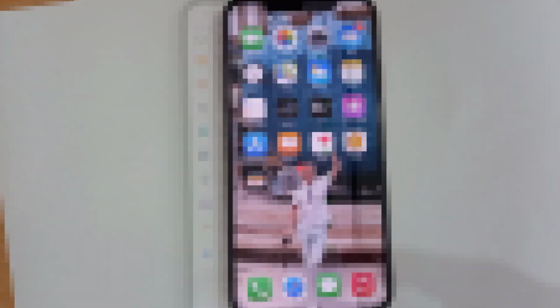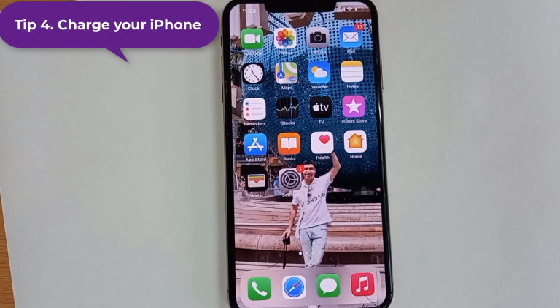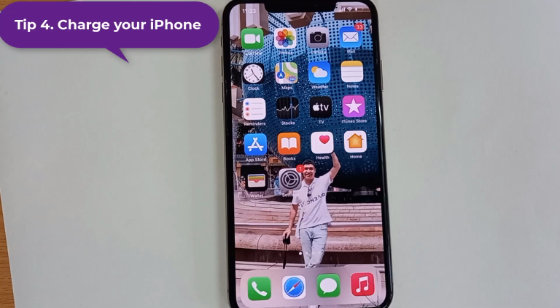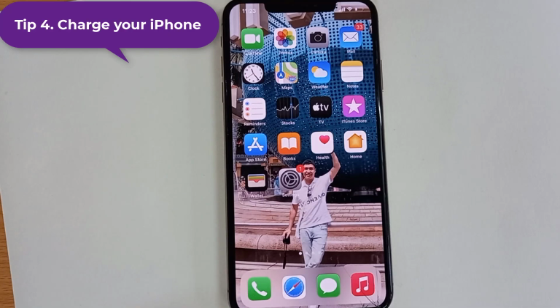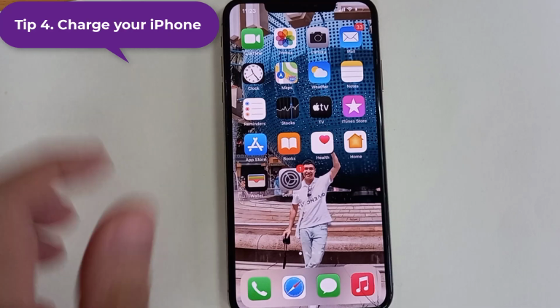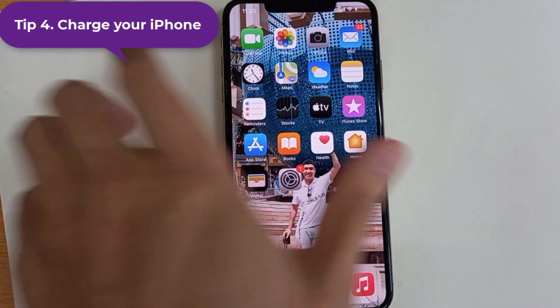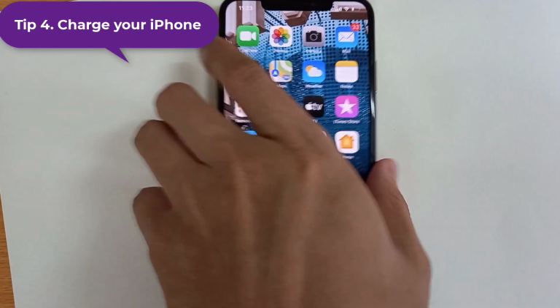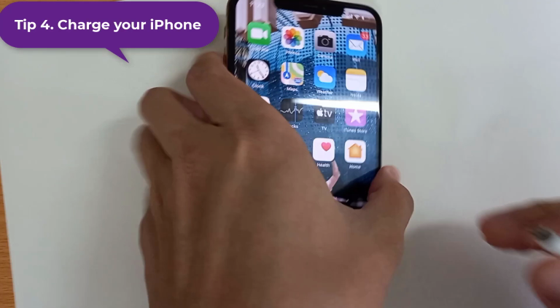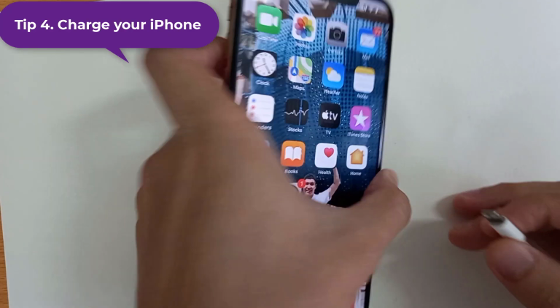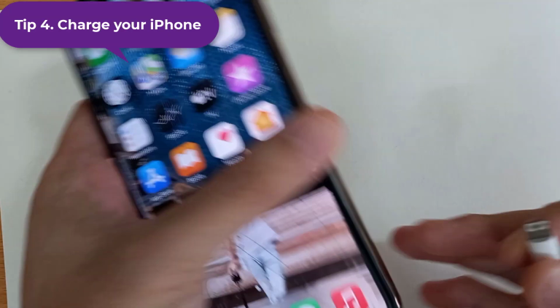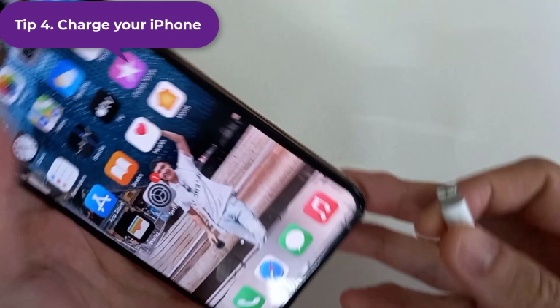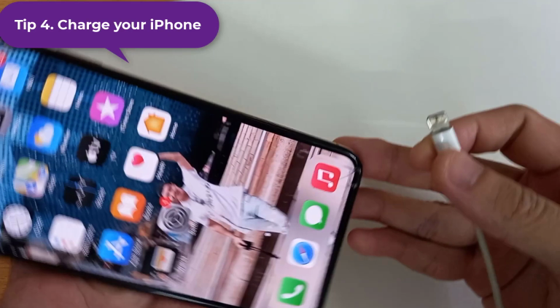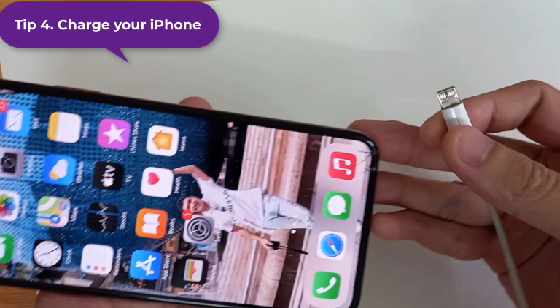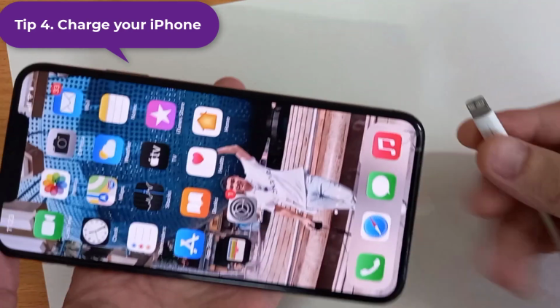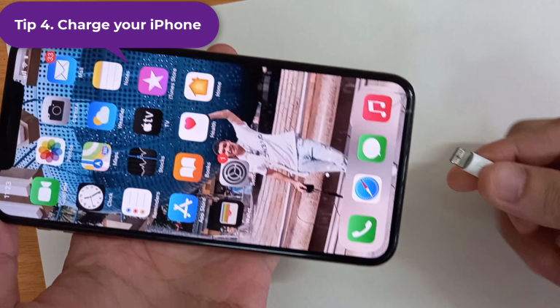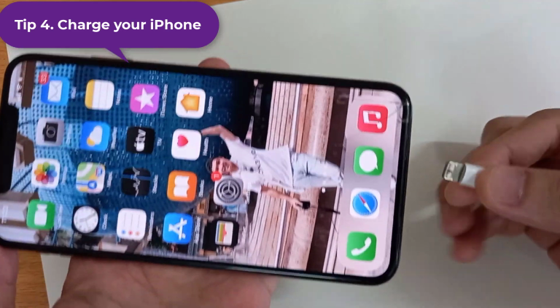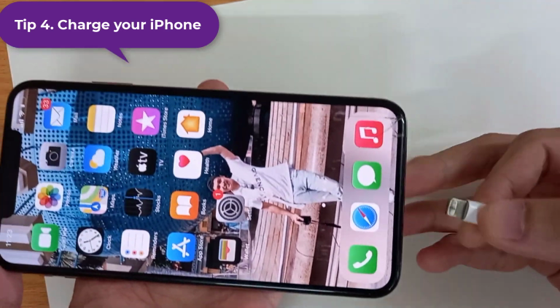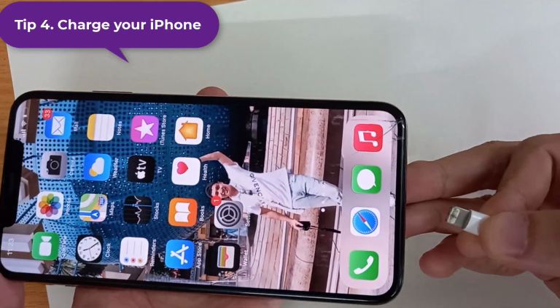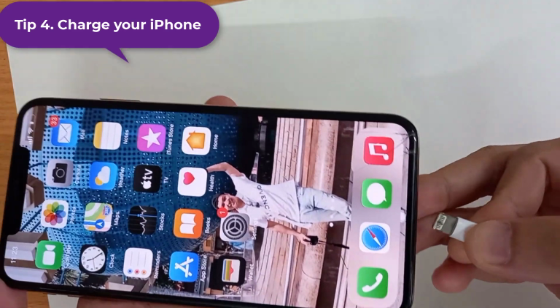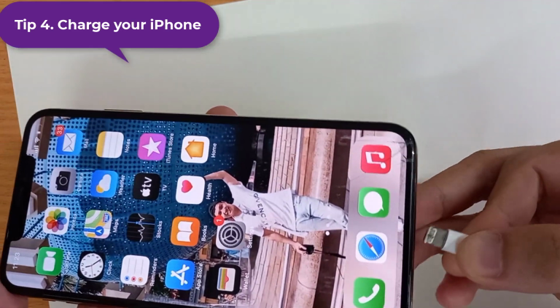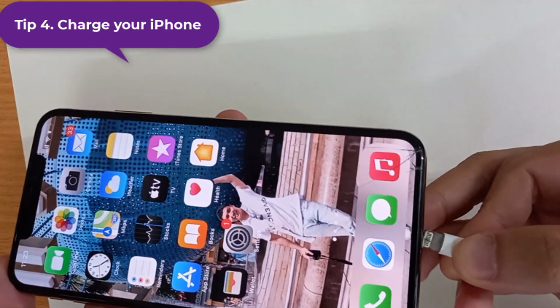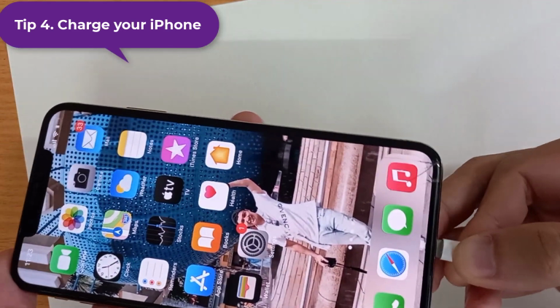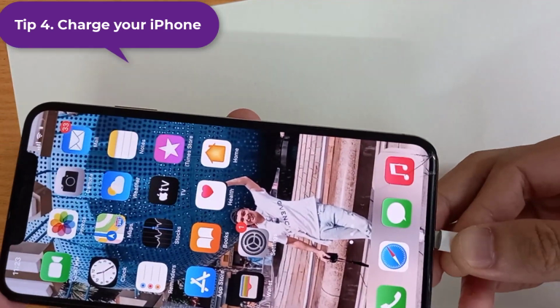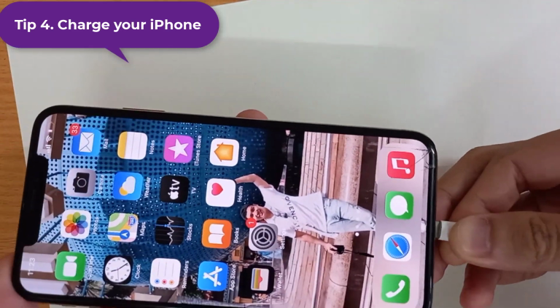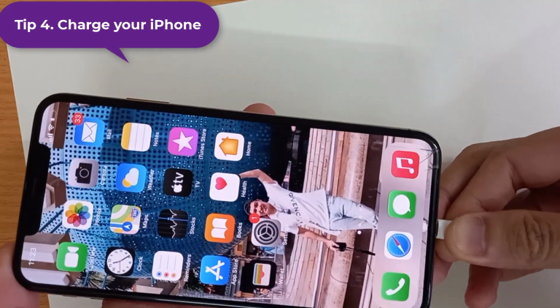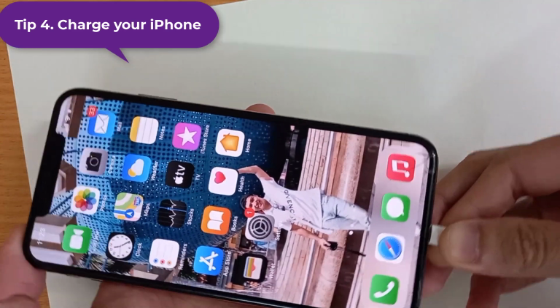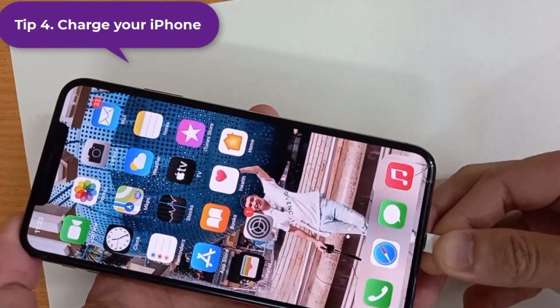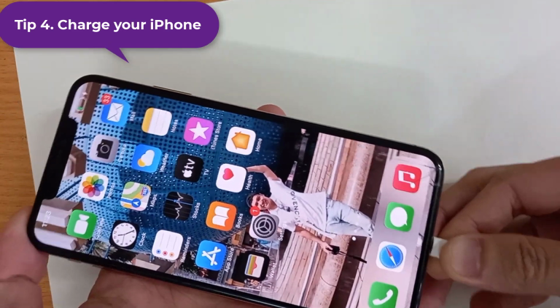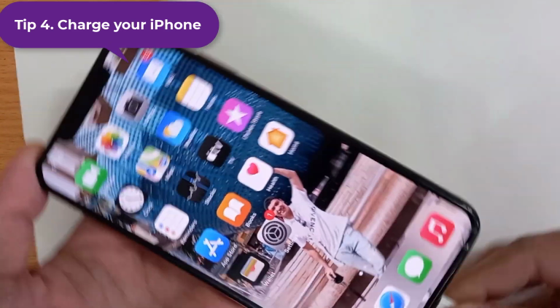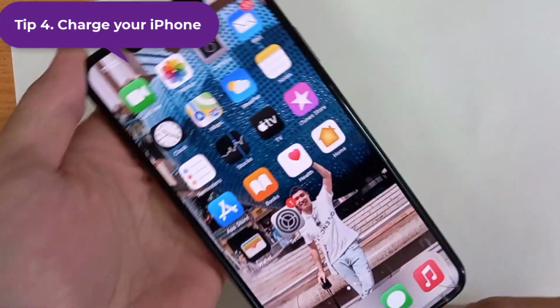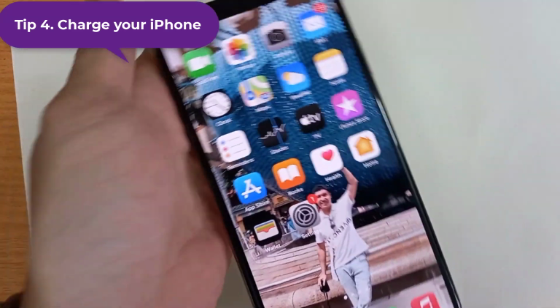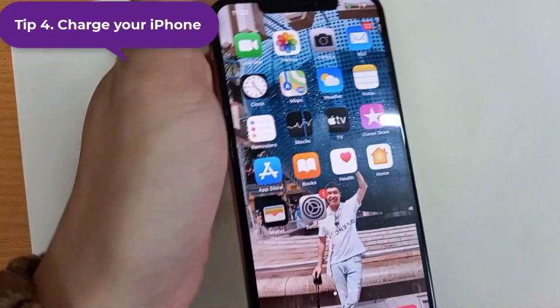Tip 4: Charge your iPhone for 30 minutes, then you will see your iPhone is backed up and fresh.